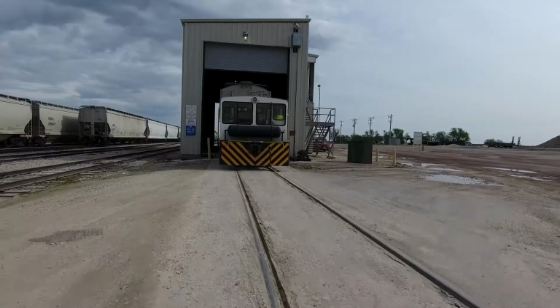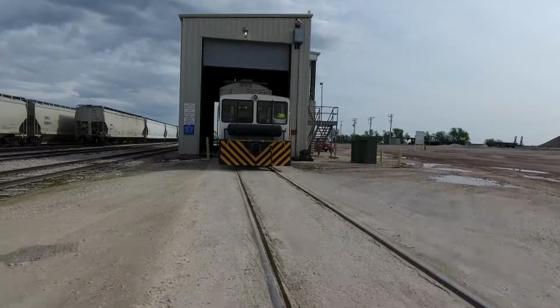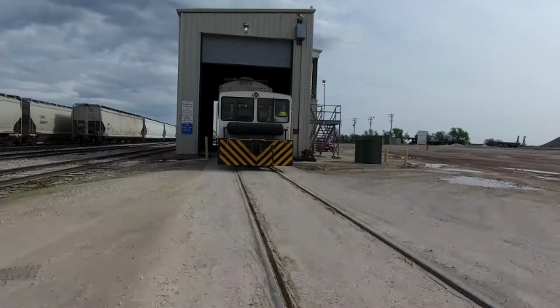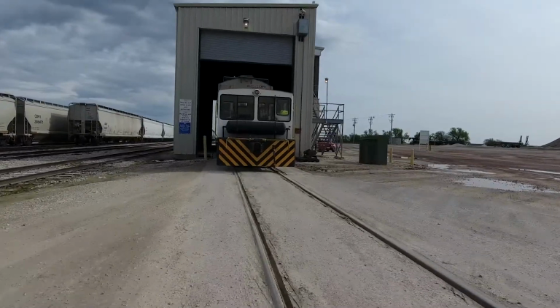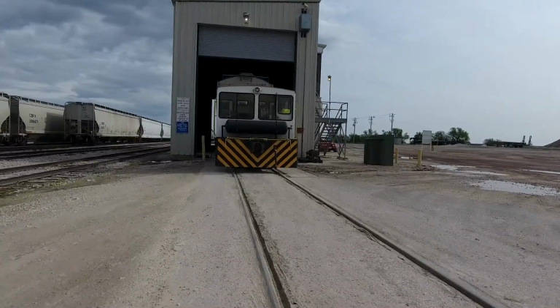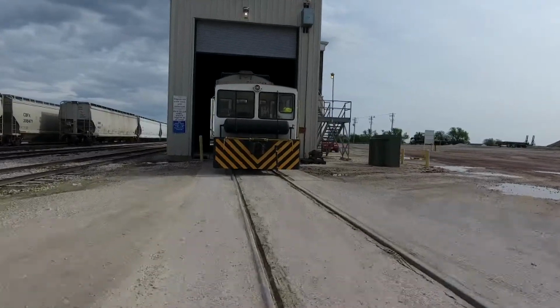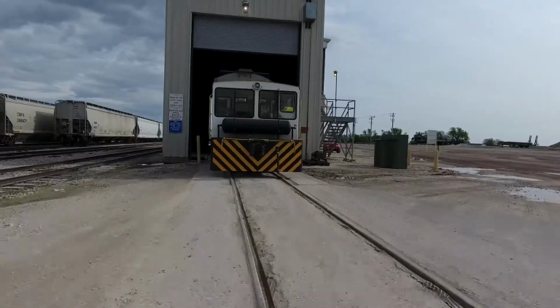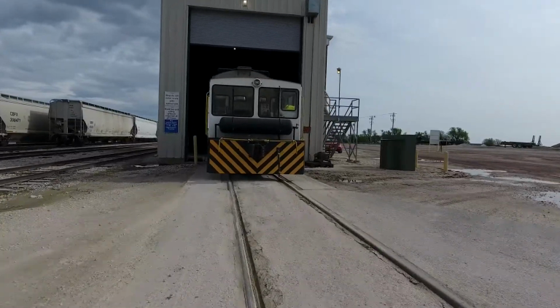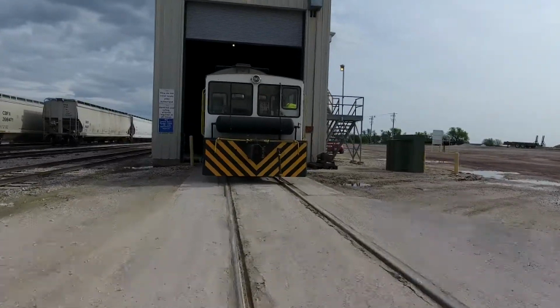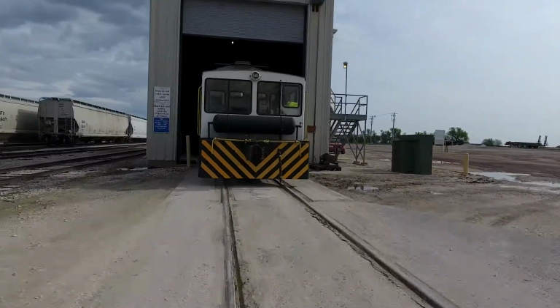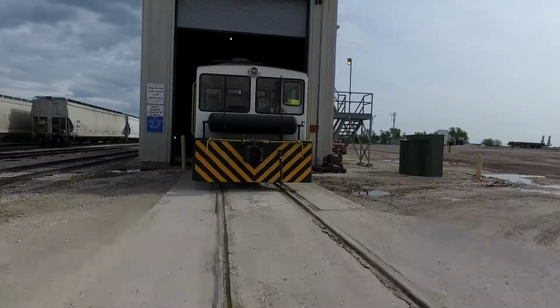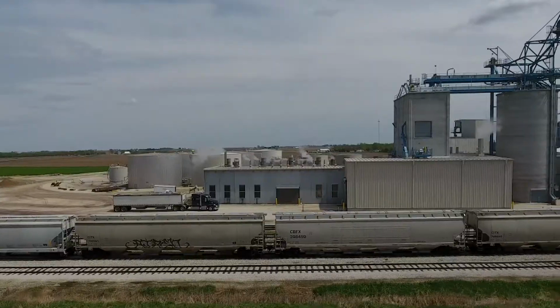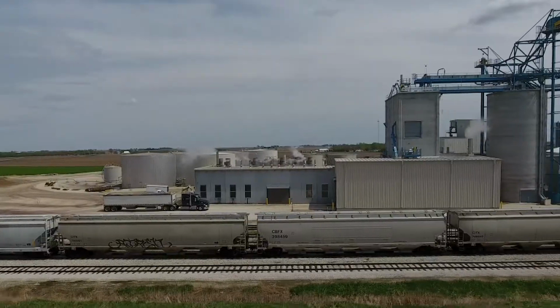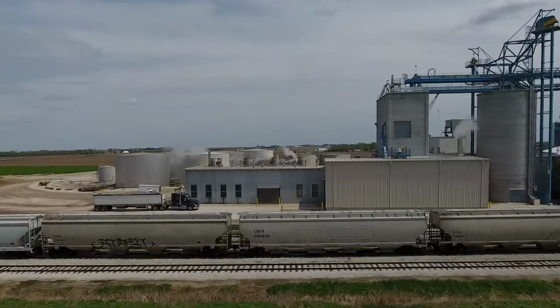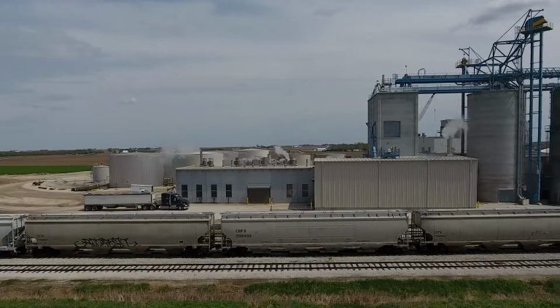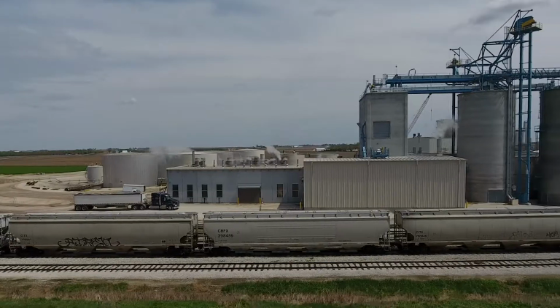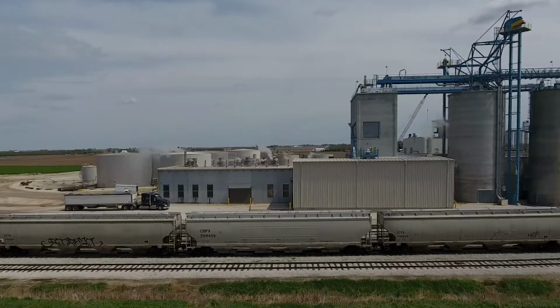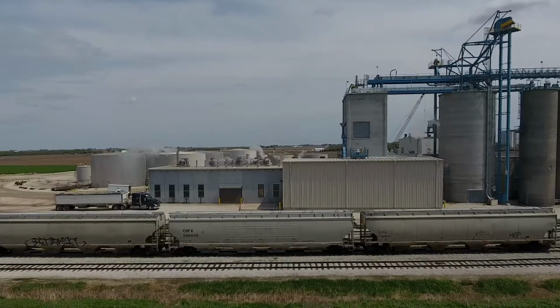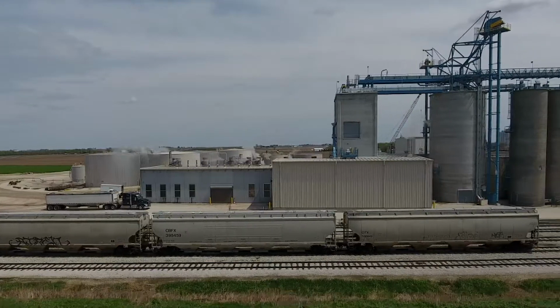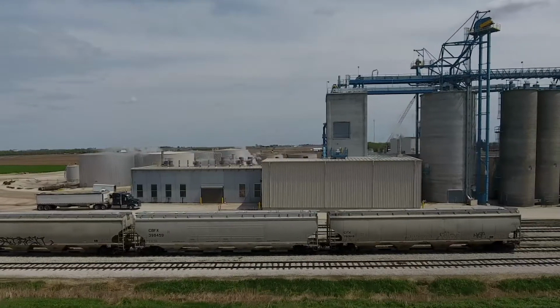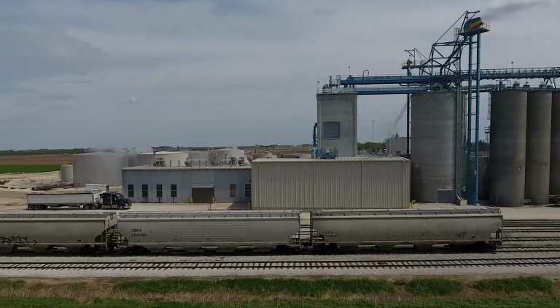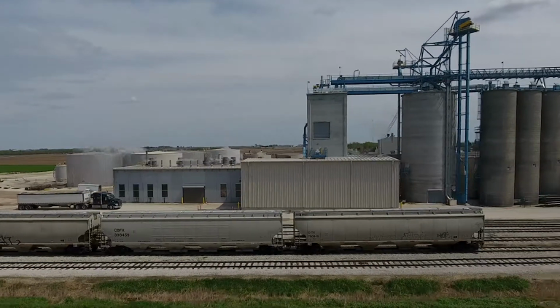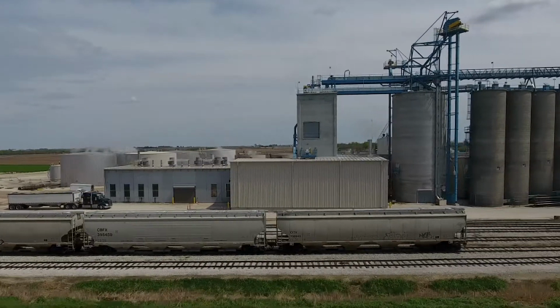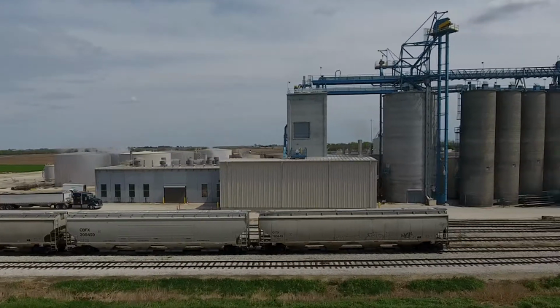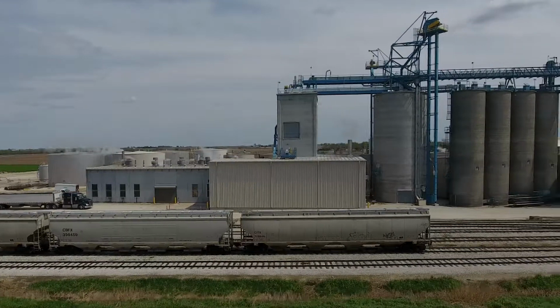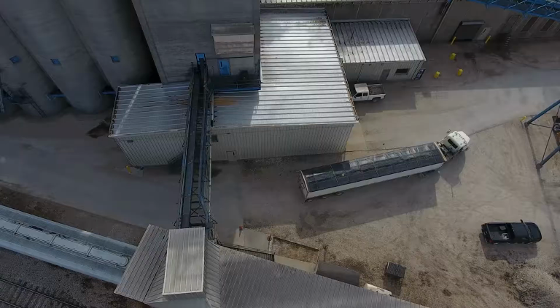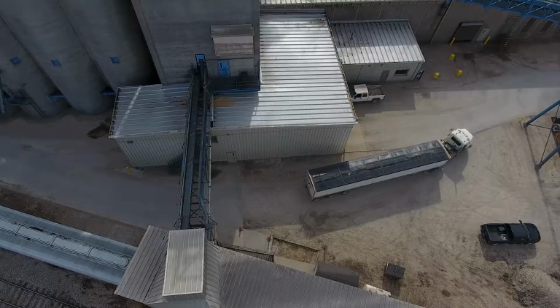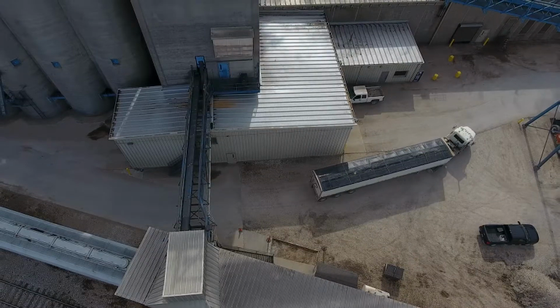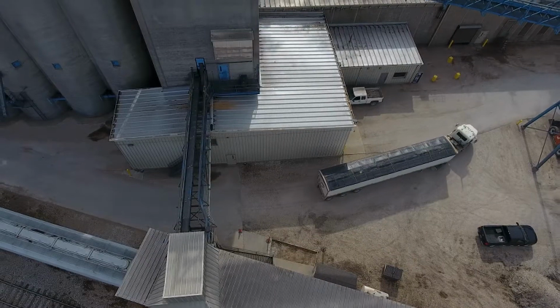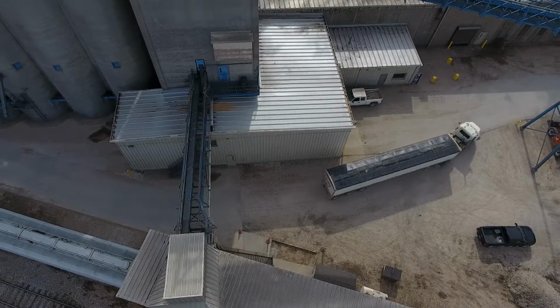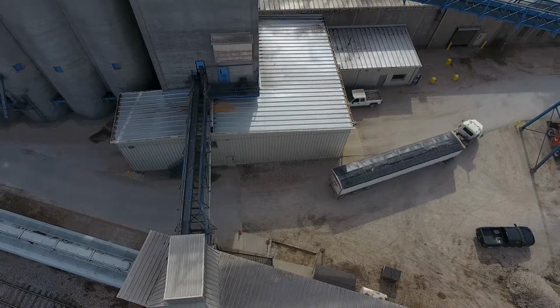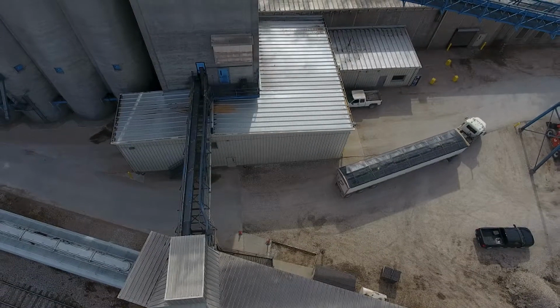From there we load roughly 77% on rail cars and the others are on trucks.